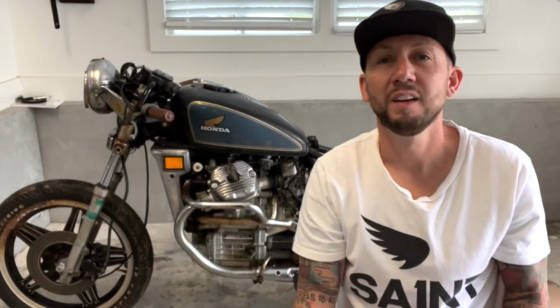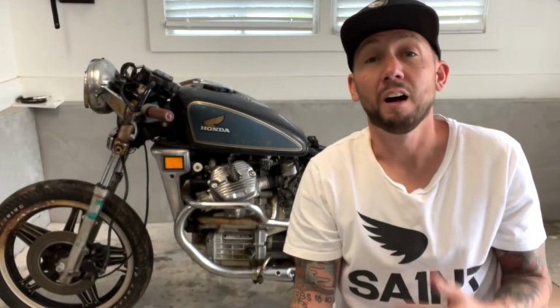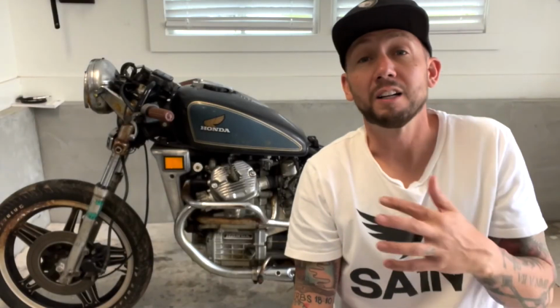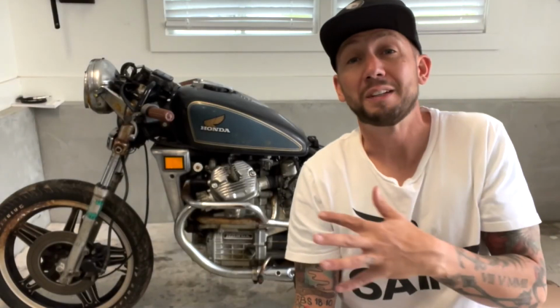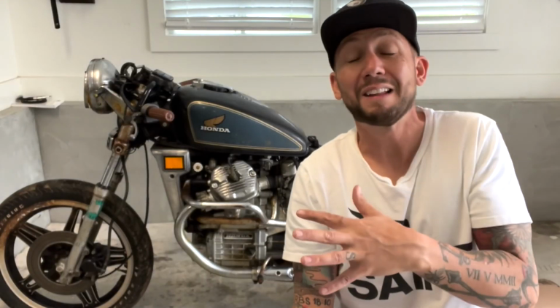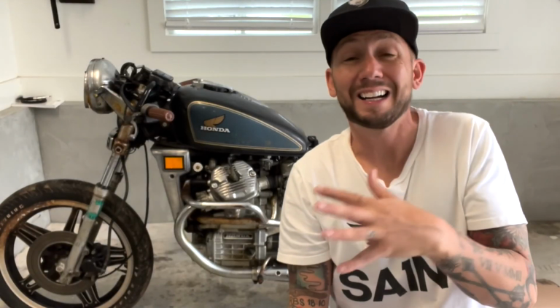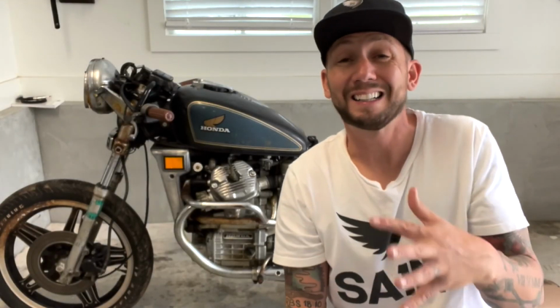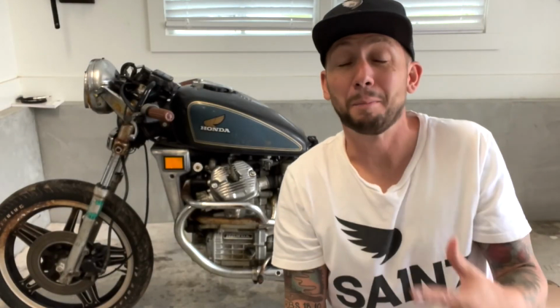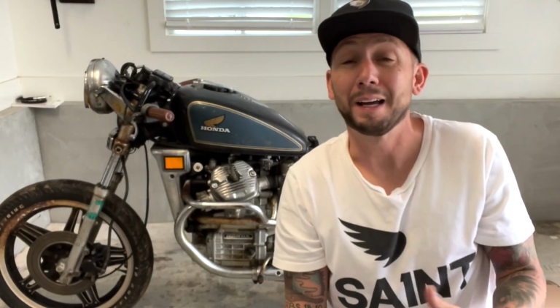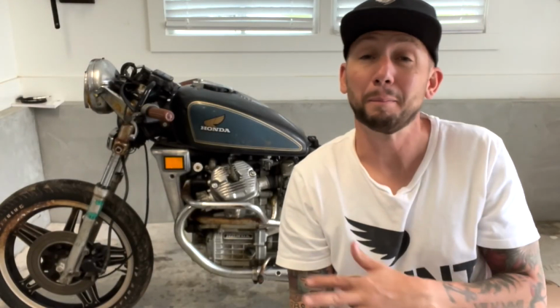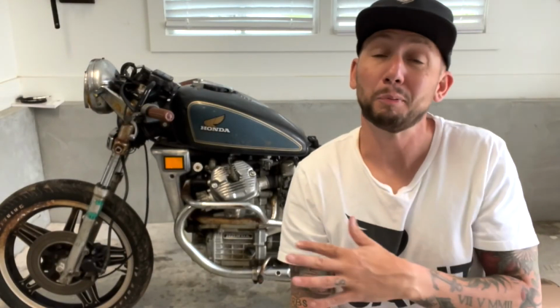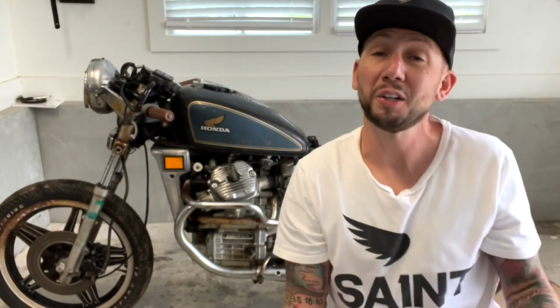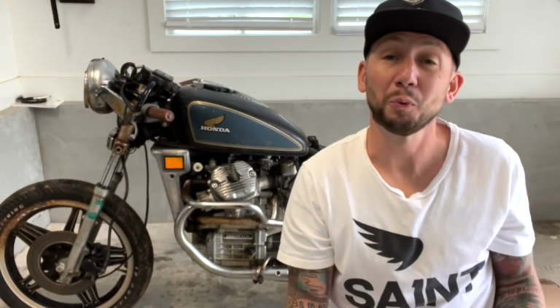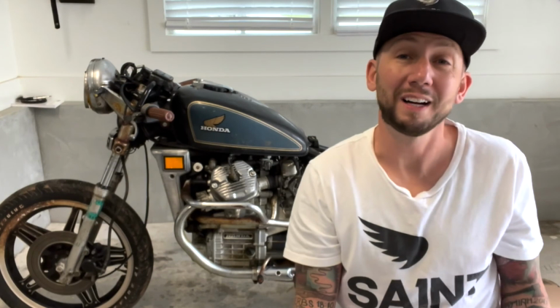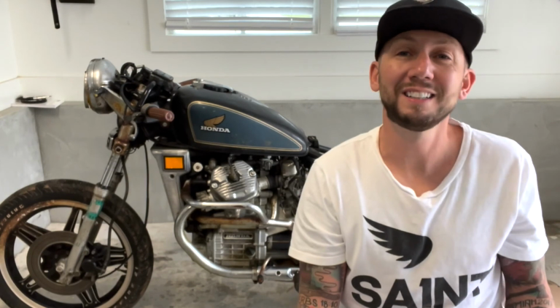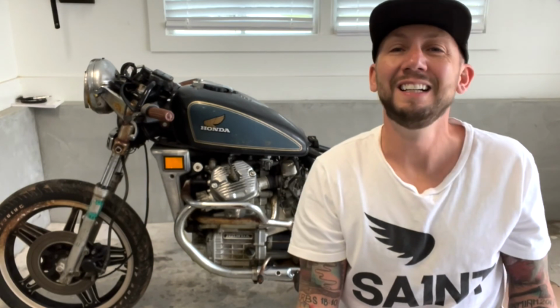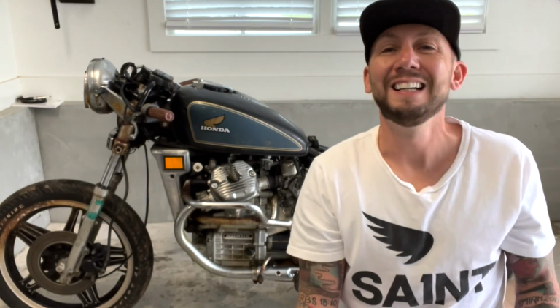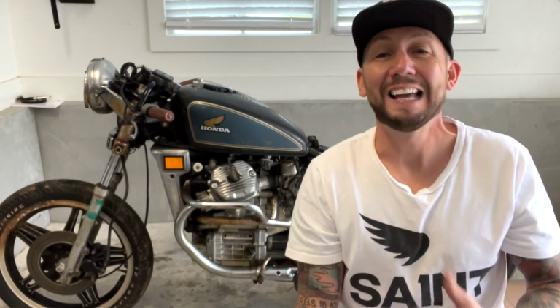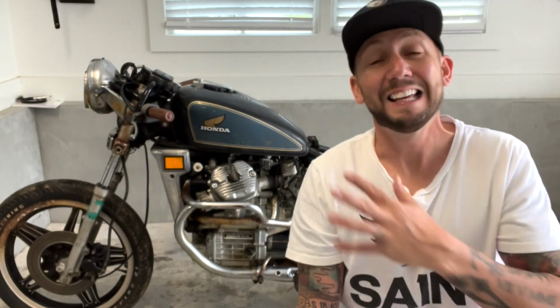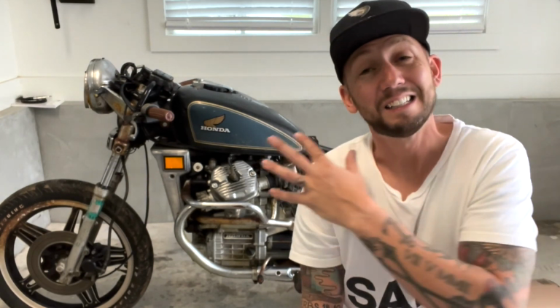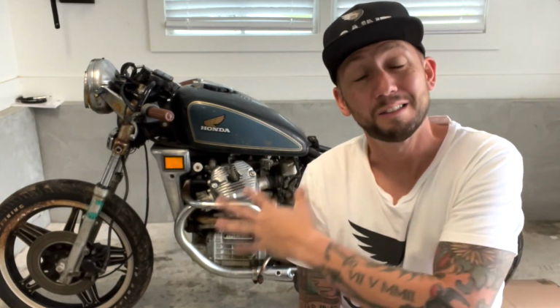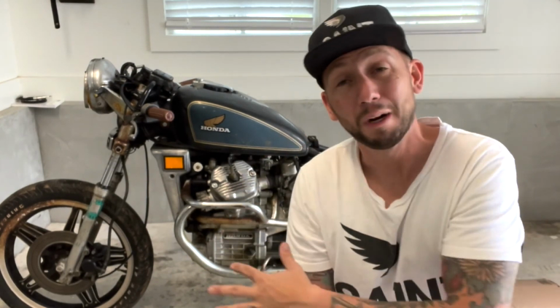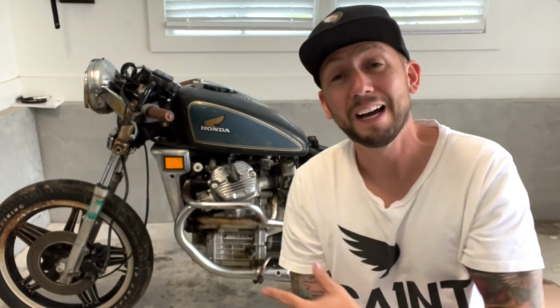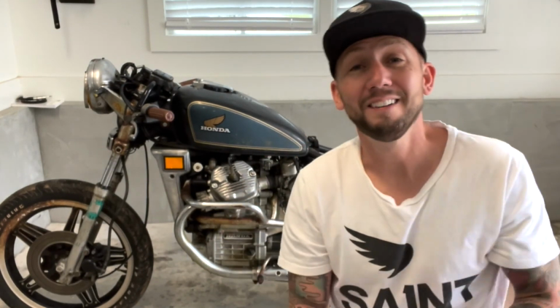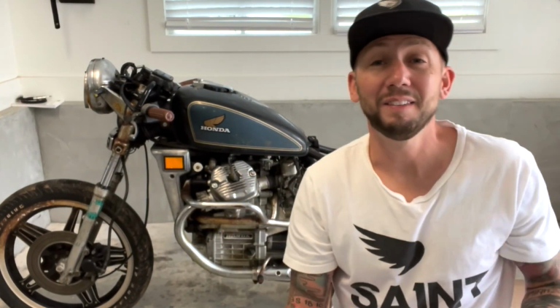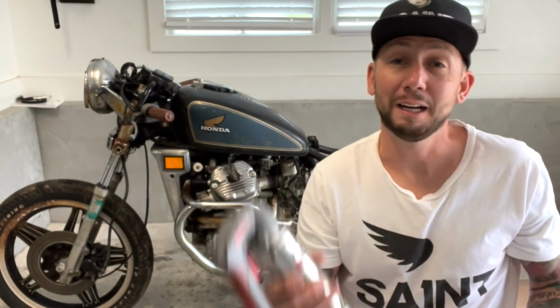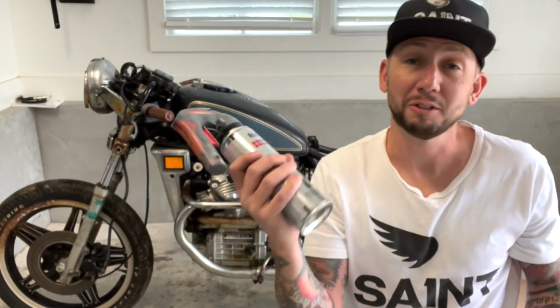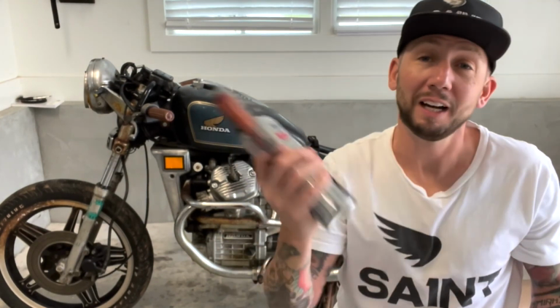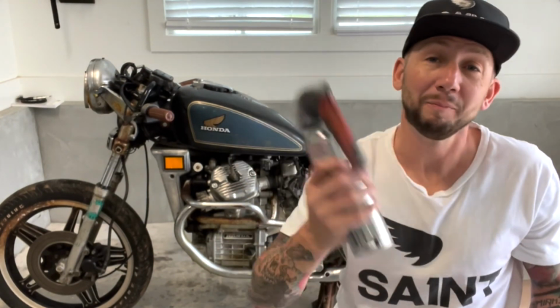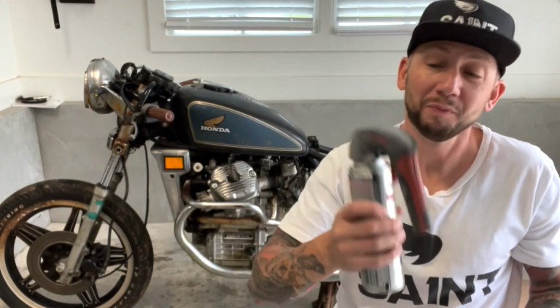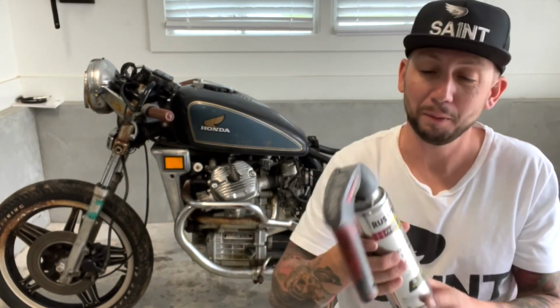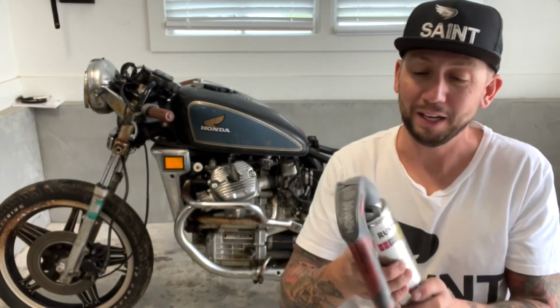Now that I've got the bike pressure washed and dried, it's time to paint.